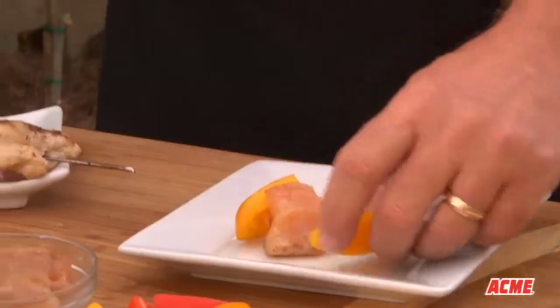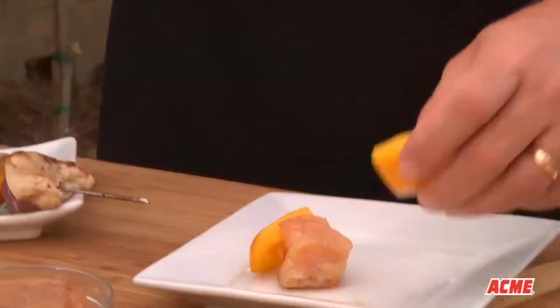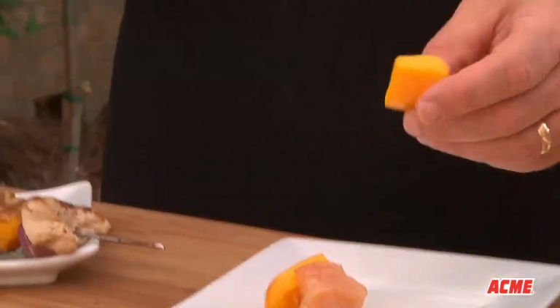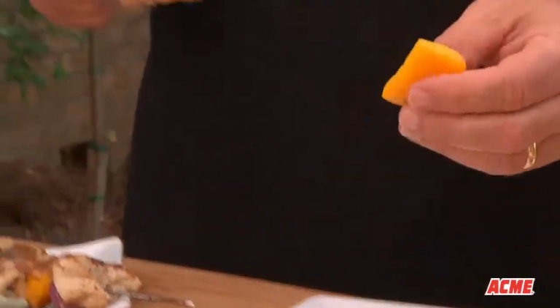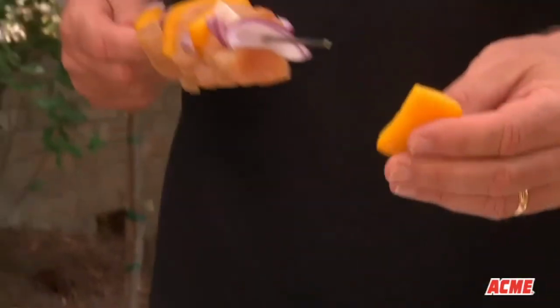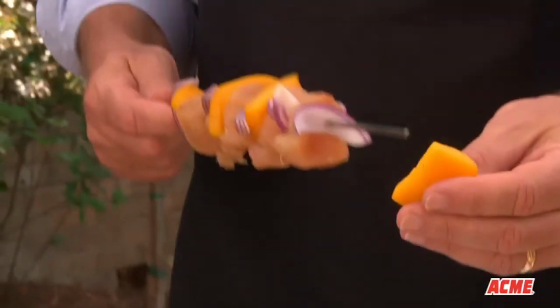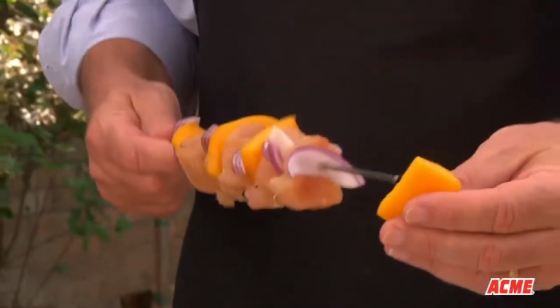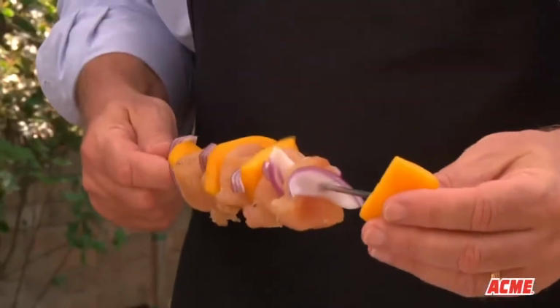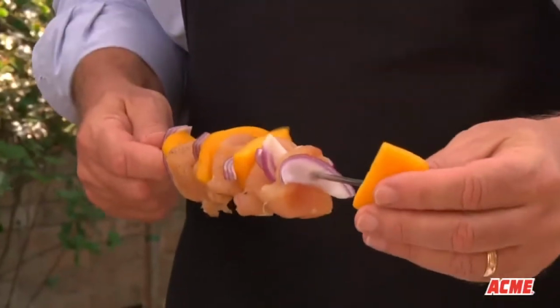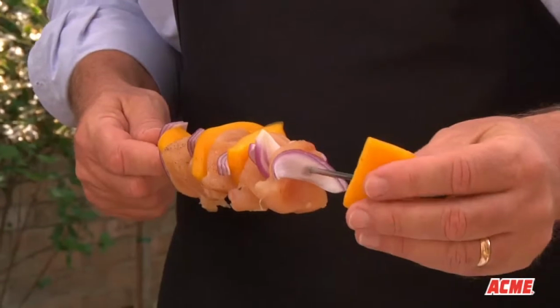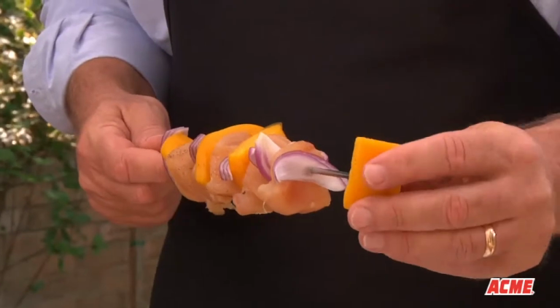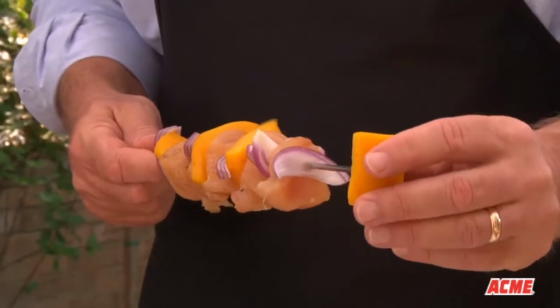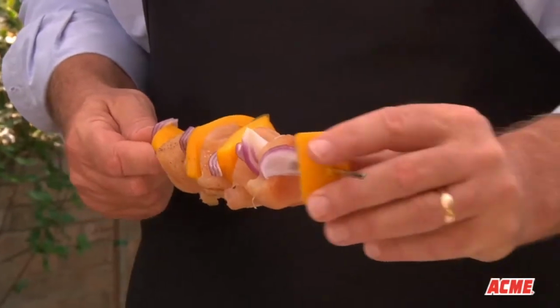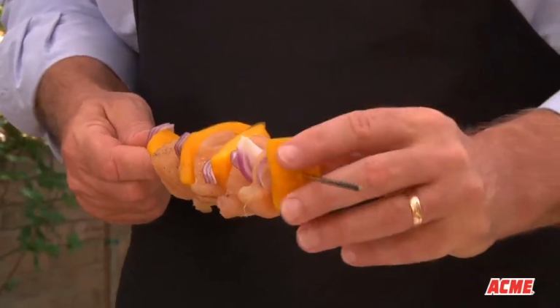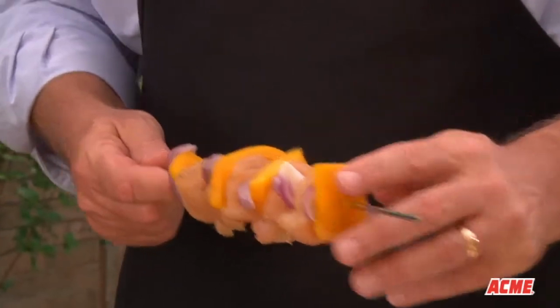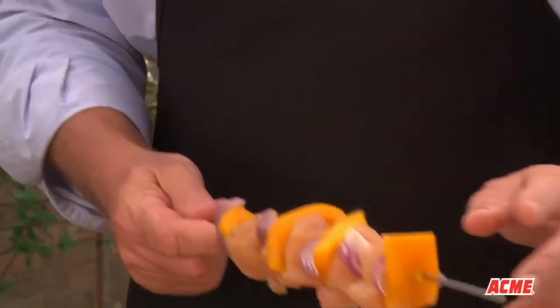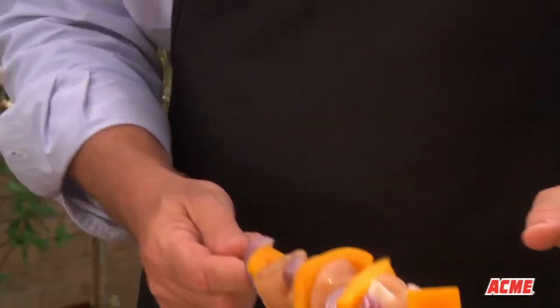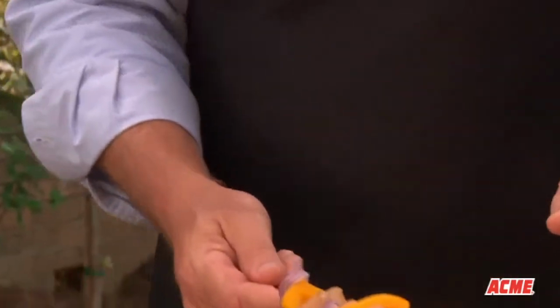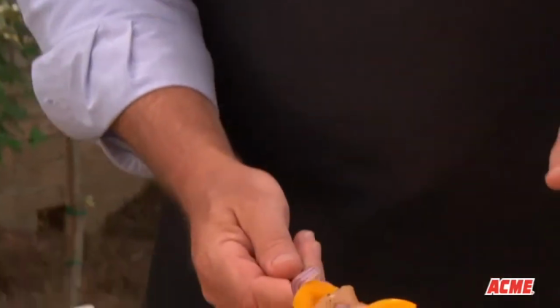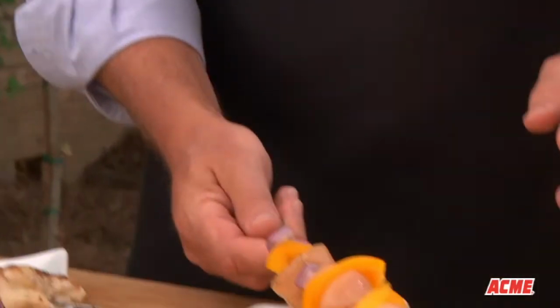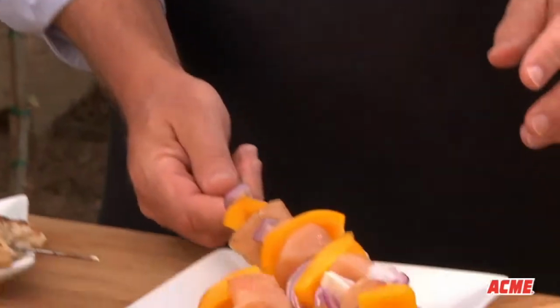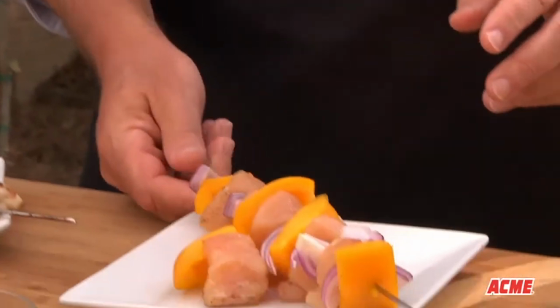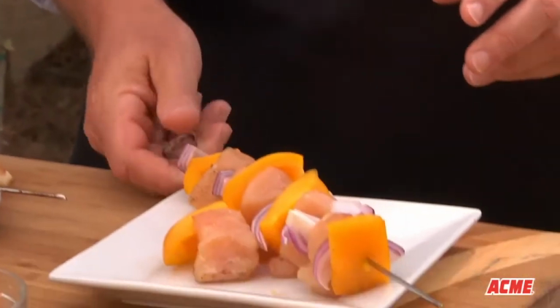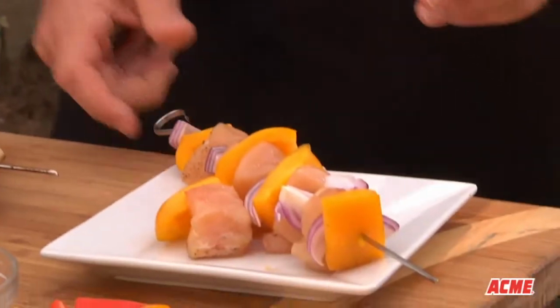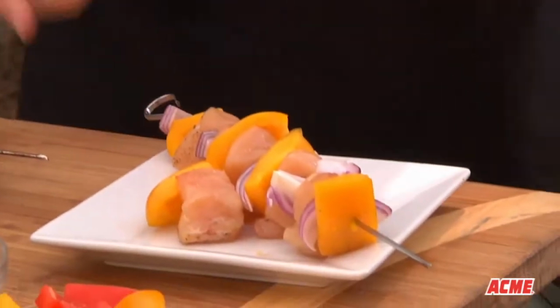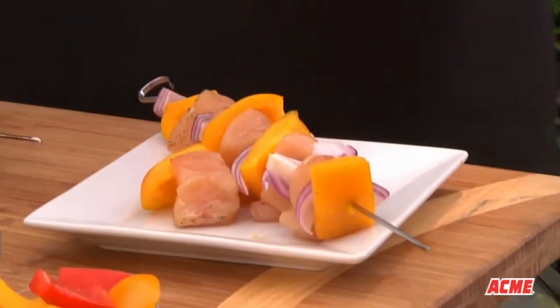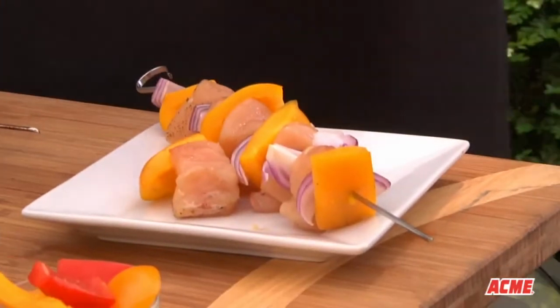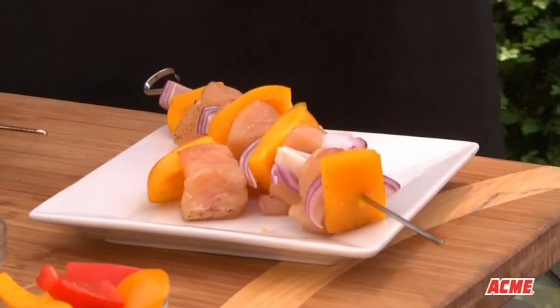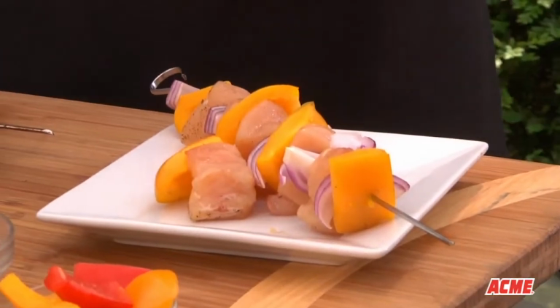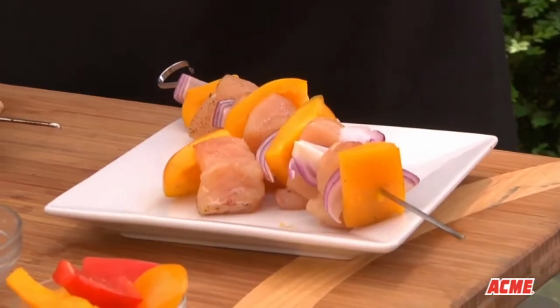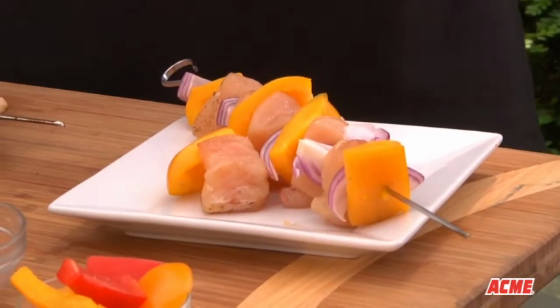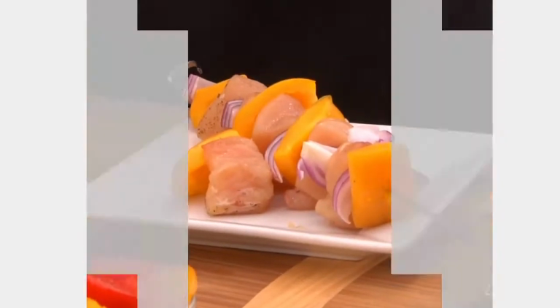Remember to soak the wooden skewers in water for at least 30 minutes before you start your grilling experience.